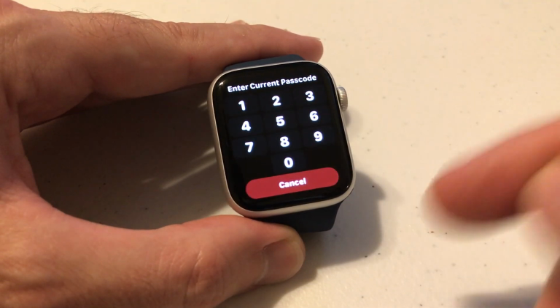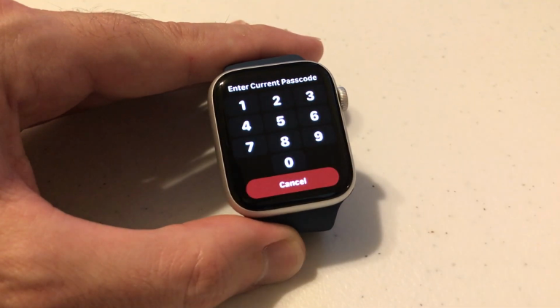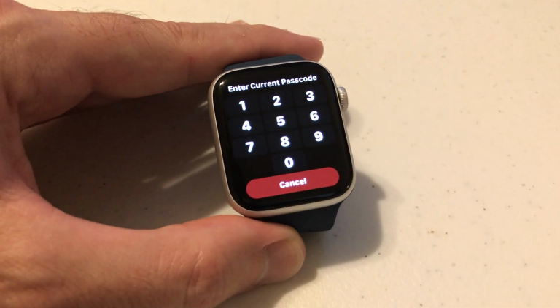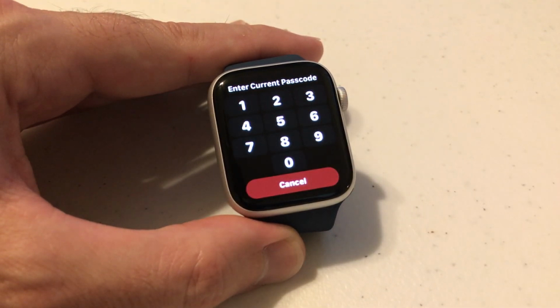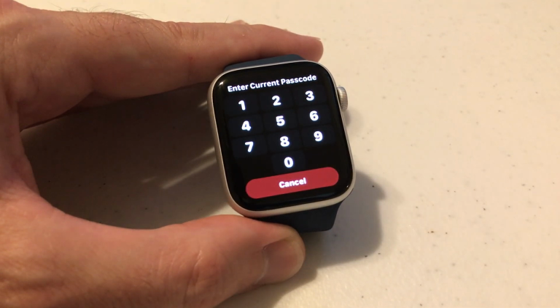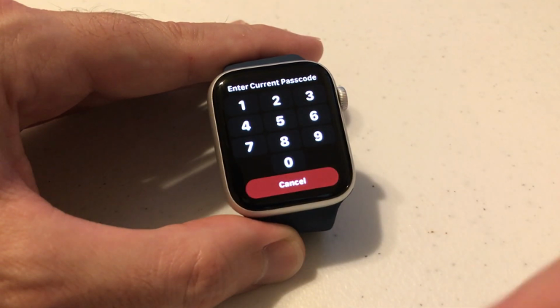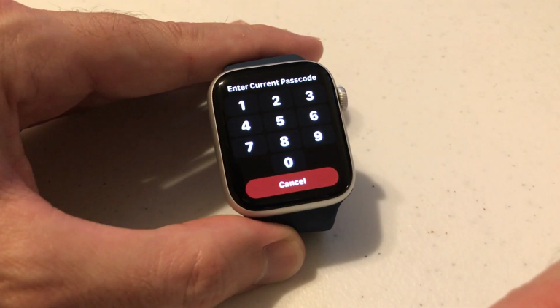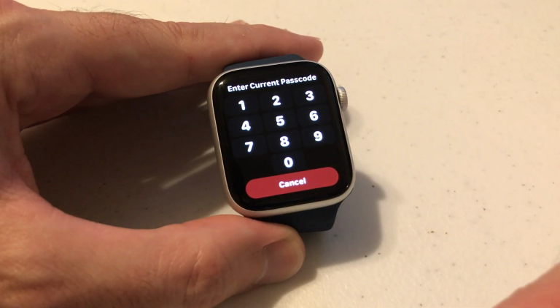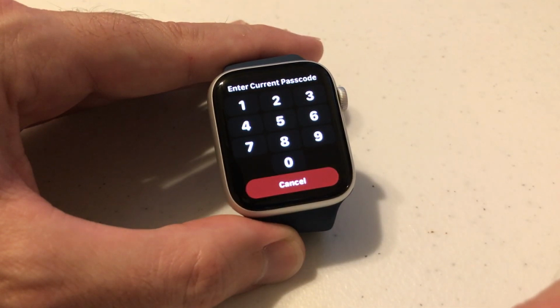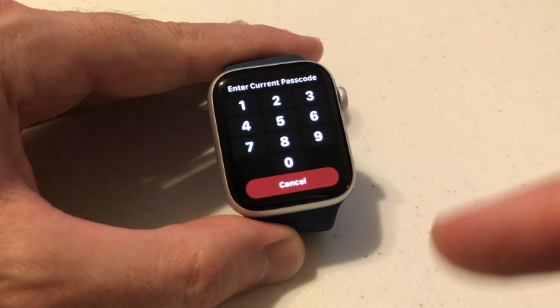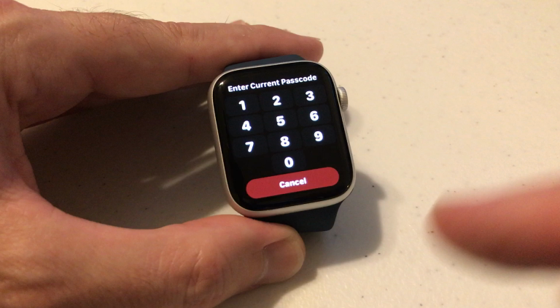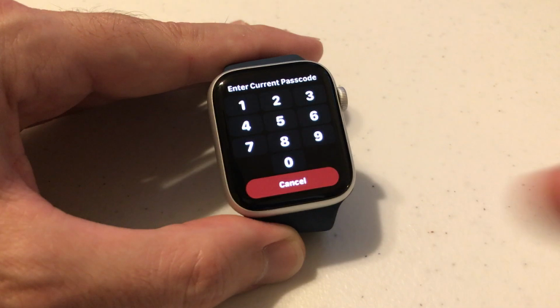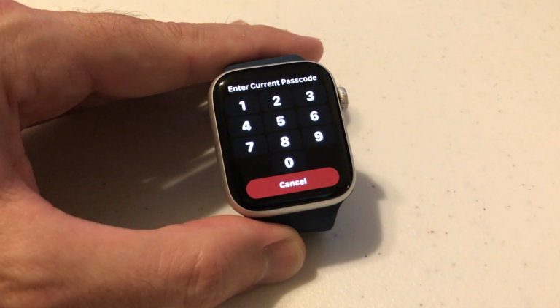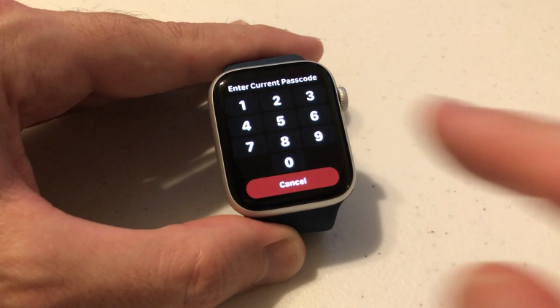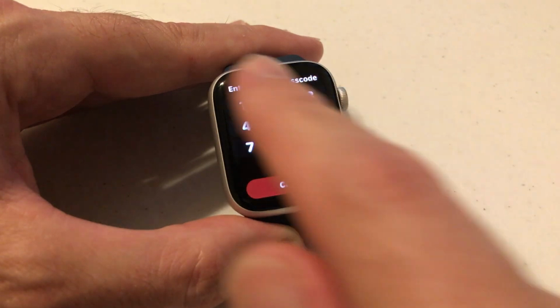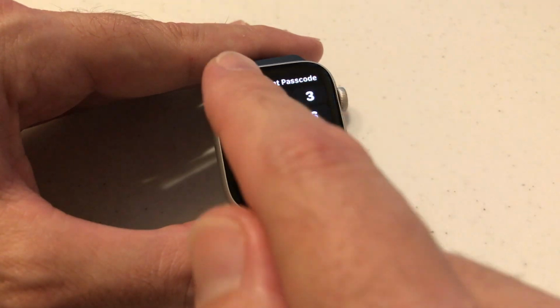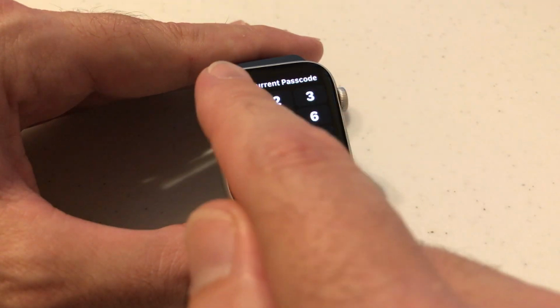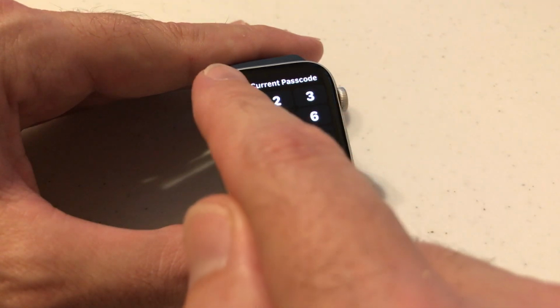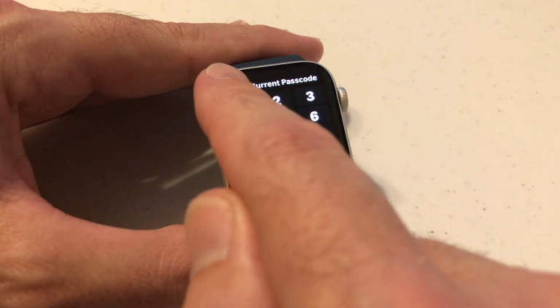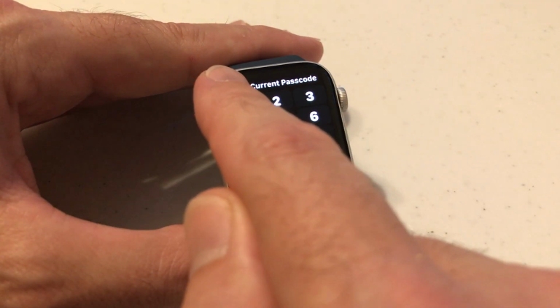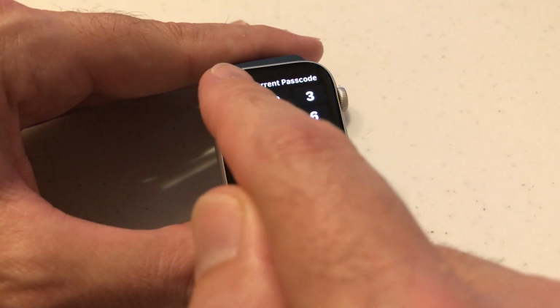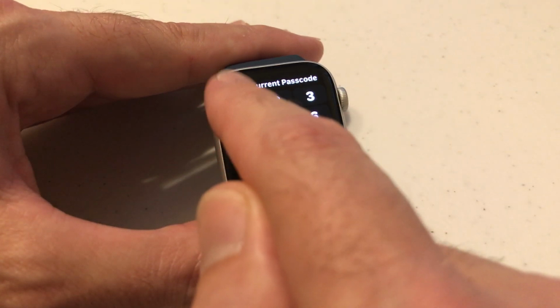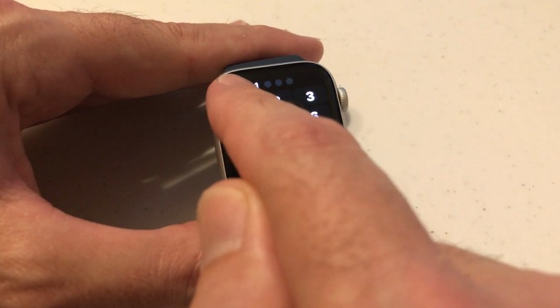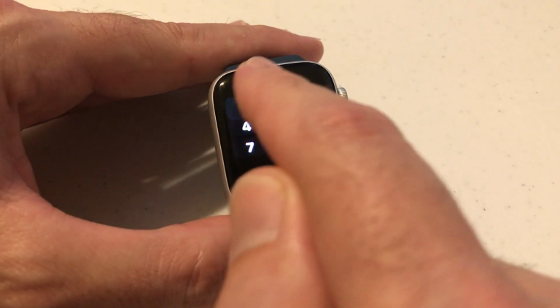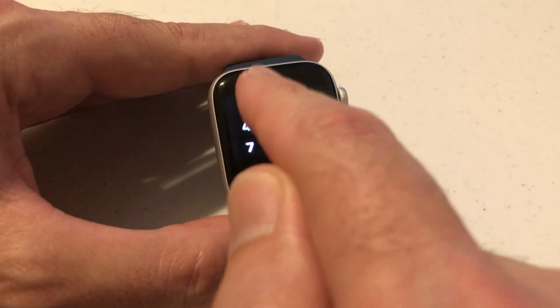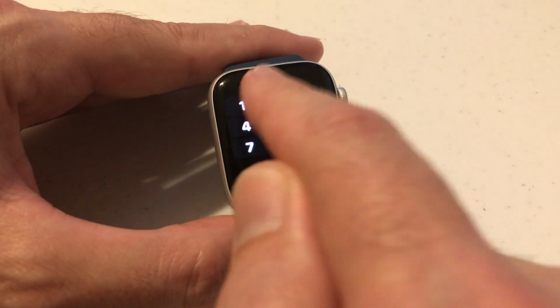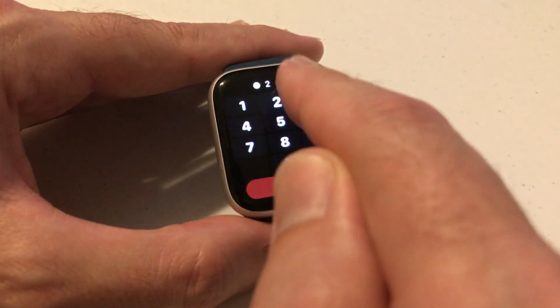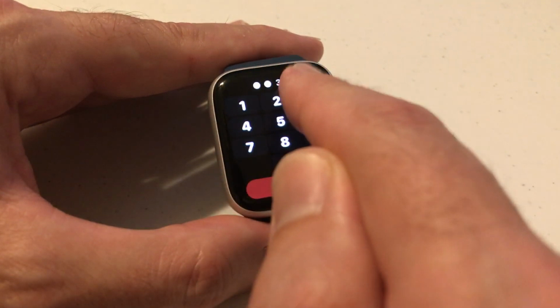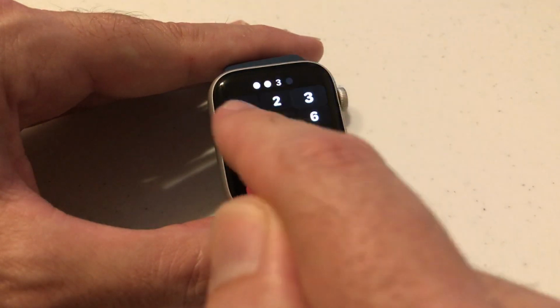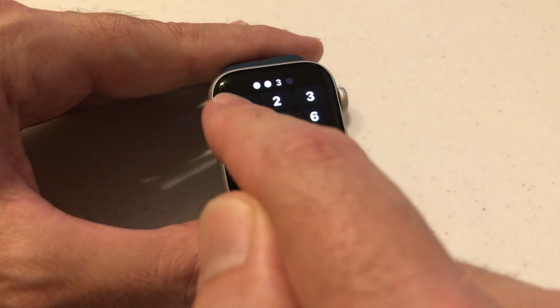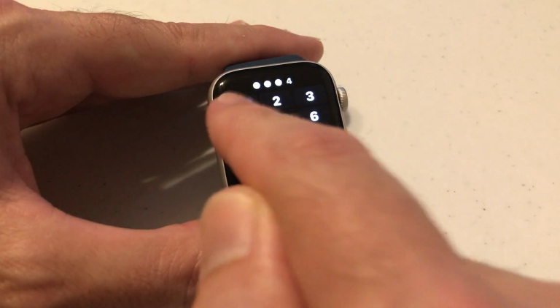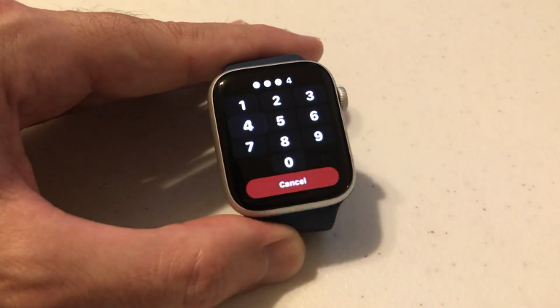When we do that, it's going to ask you to enter your current password. So I'm going to enter mine, which is 1, 2, 3, 4.